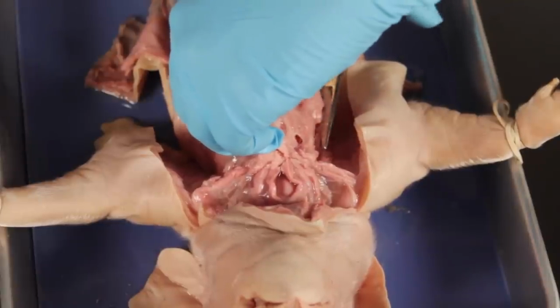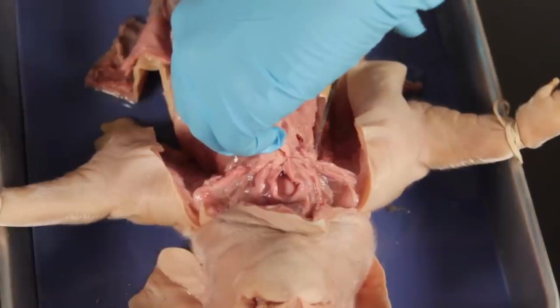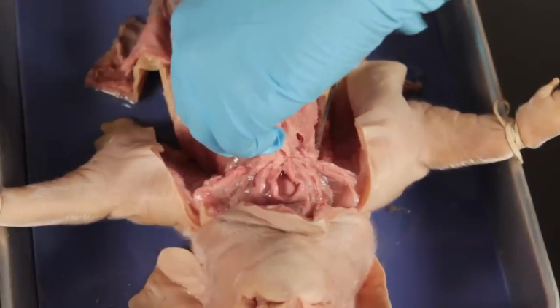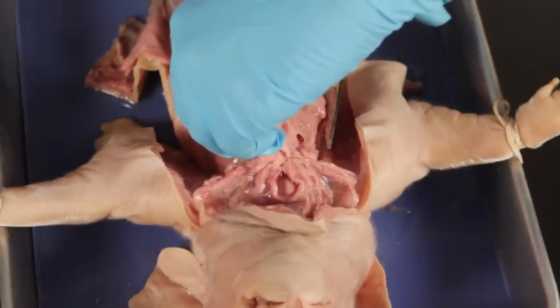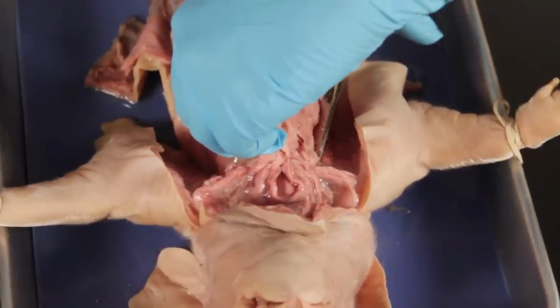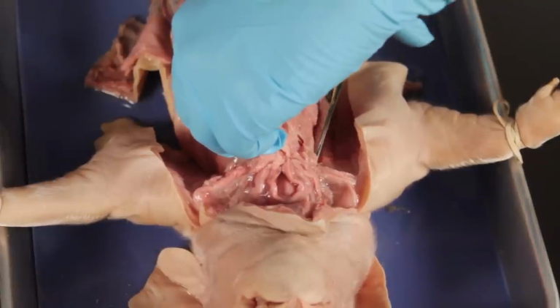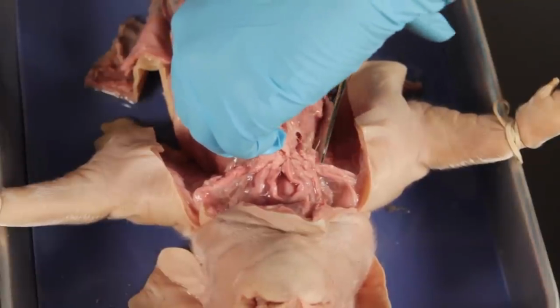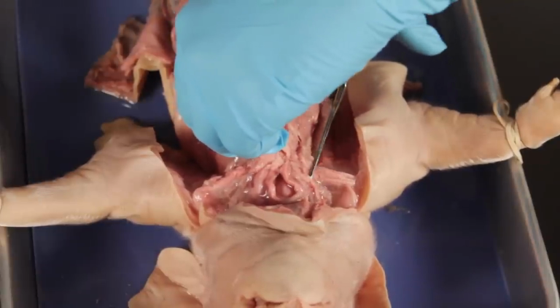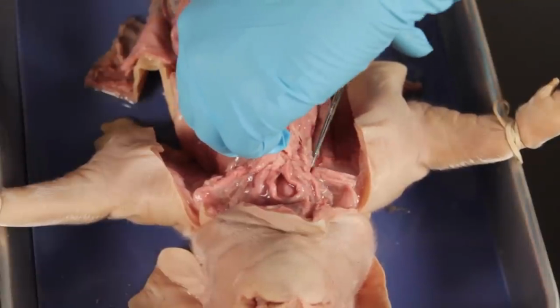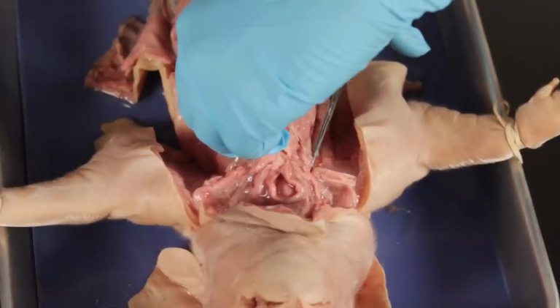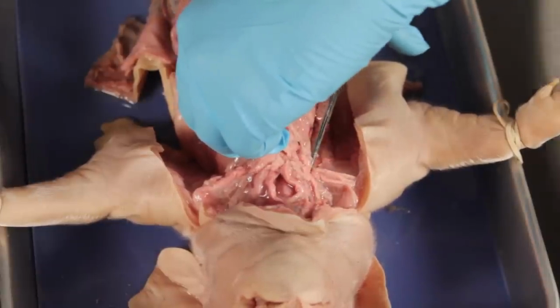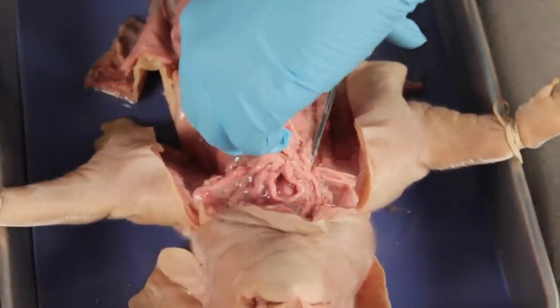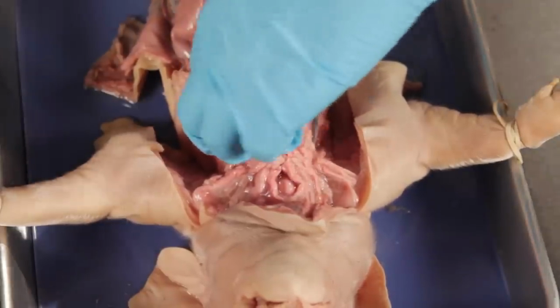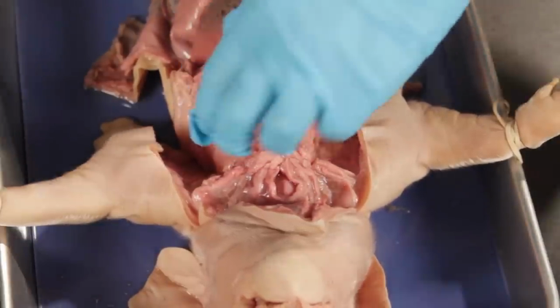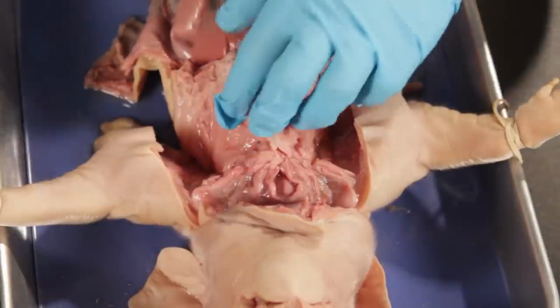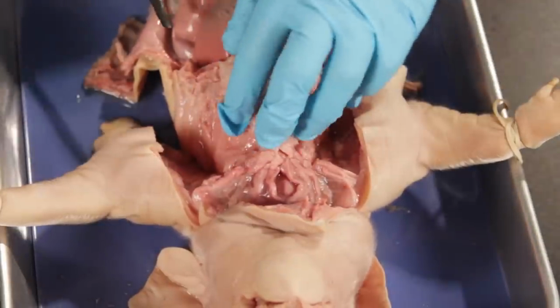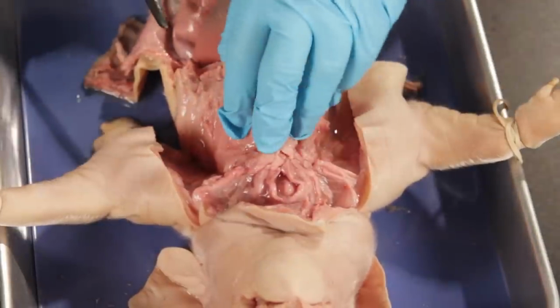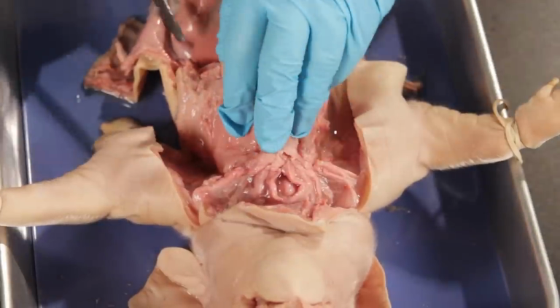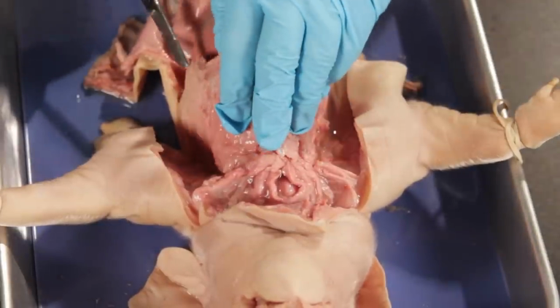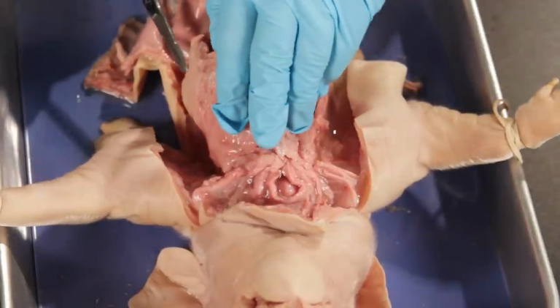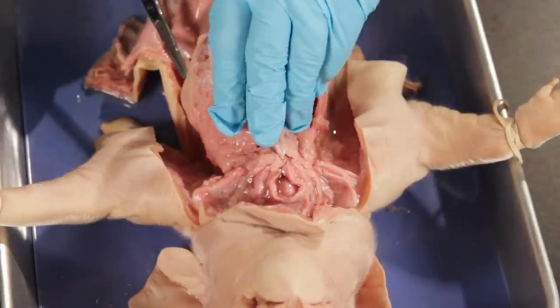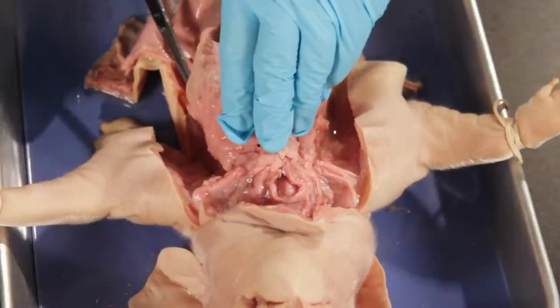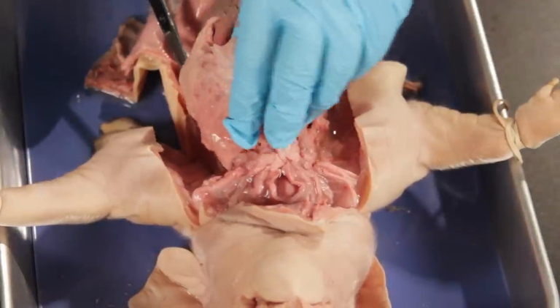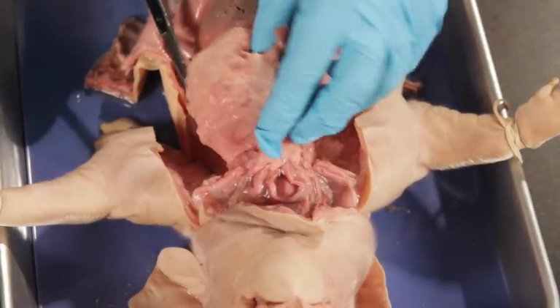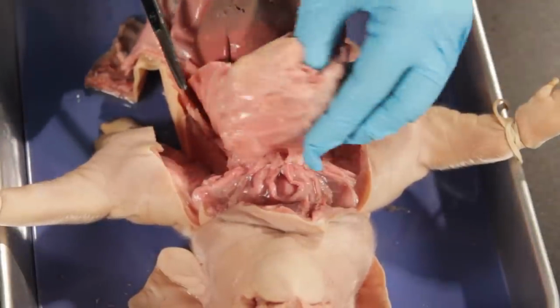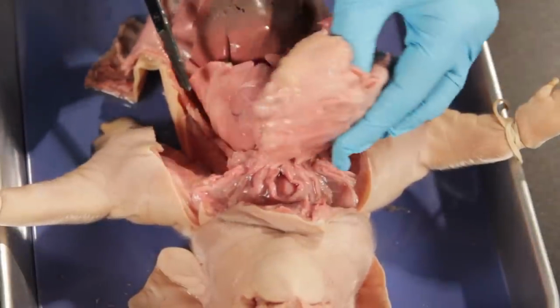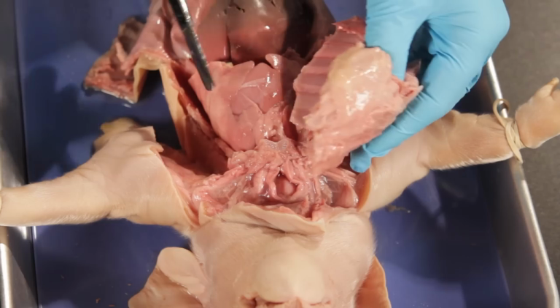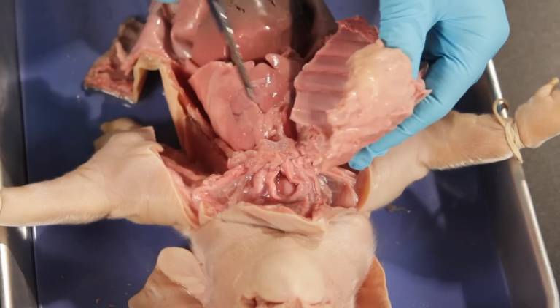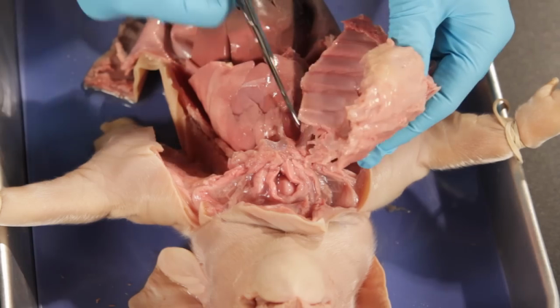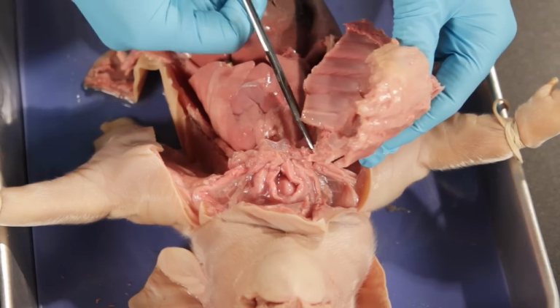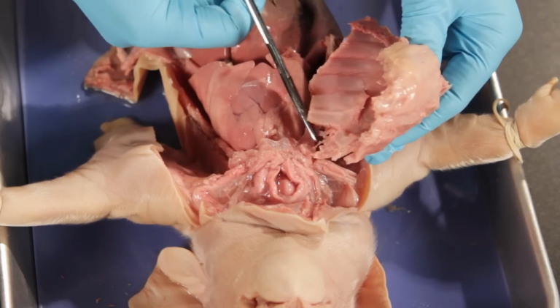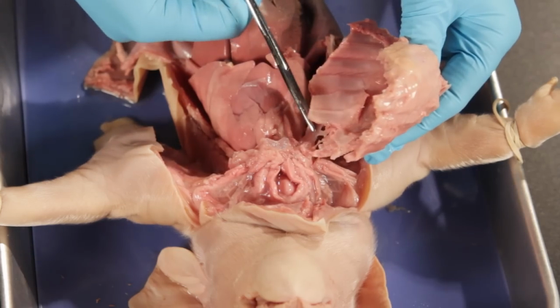Using the scissors, cut low in the thoracic cavity on both sides of the ribs to remove the chest plate.